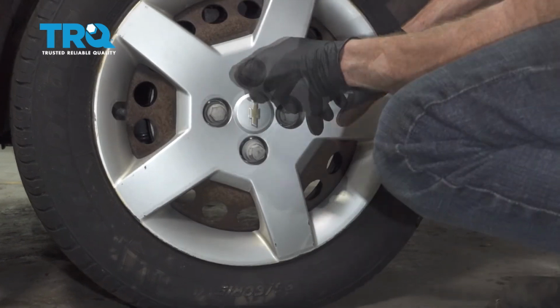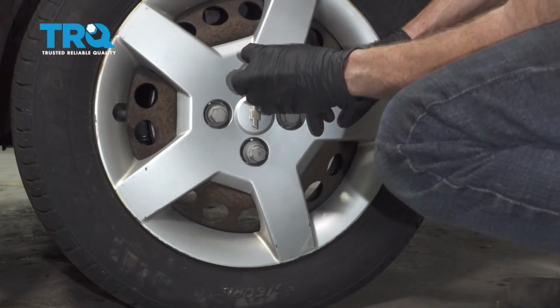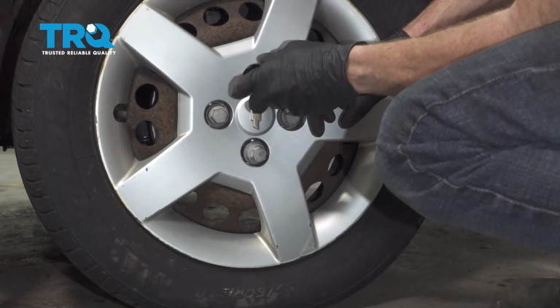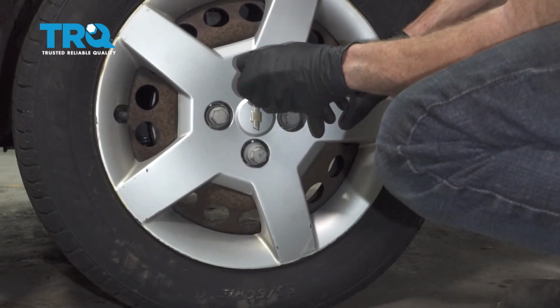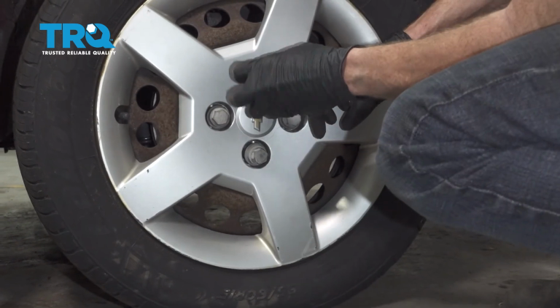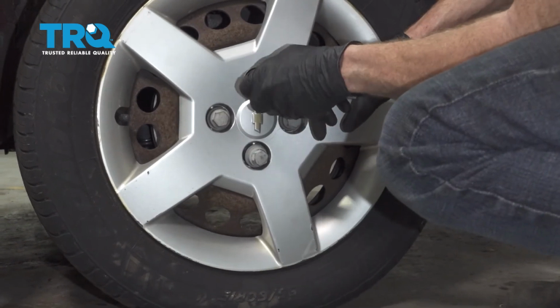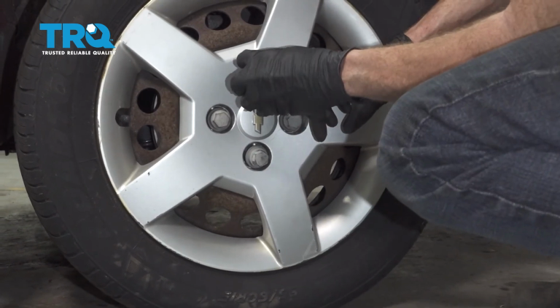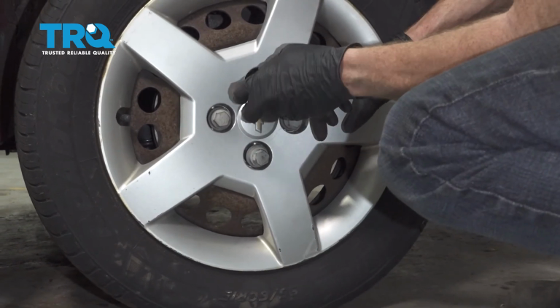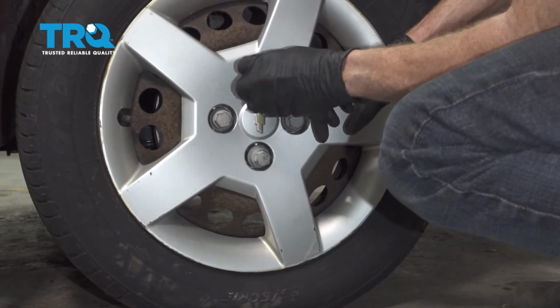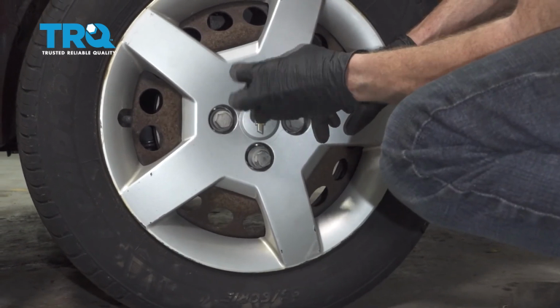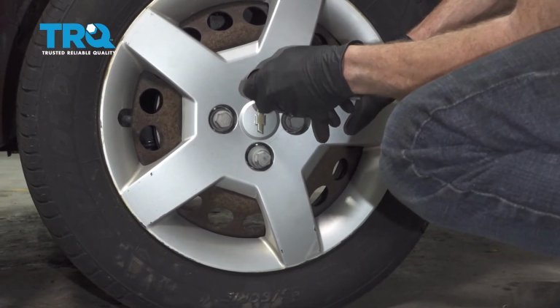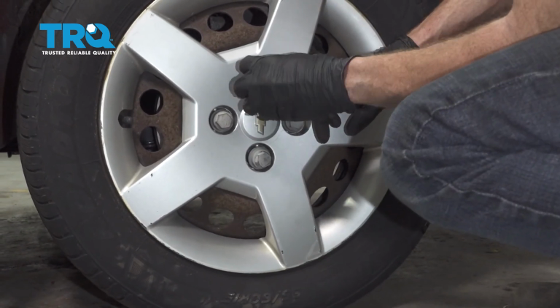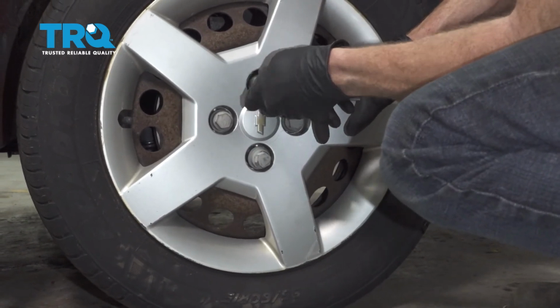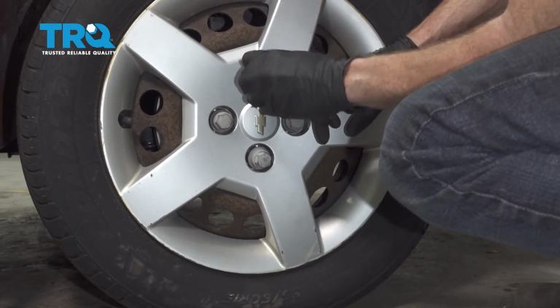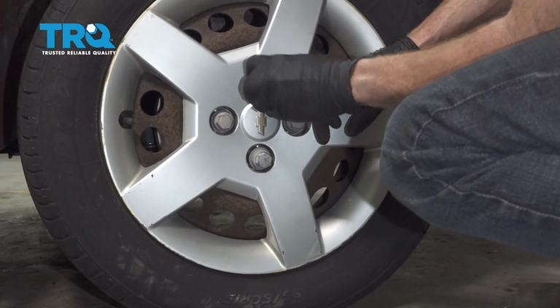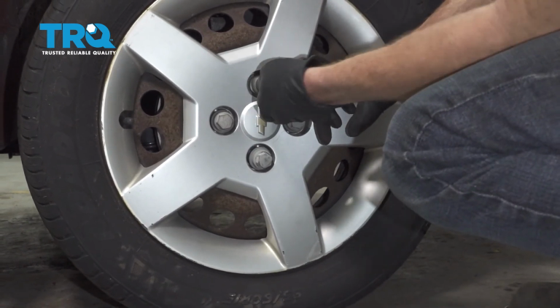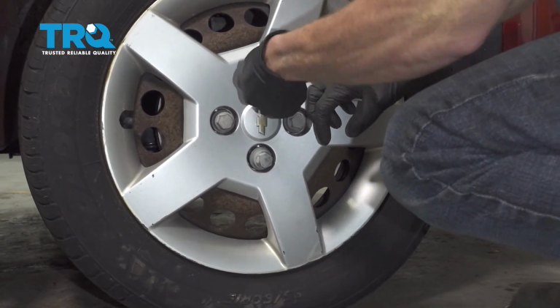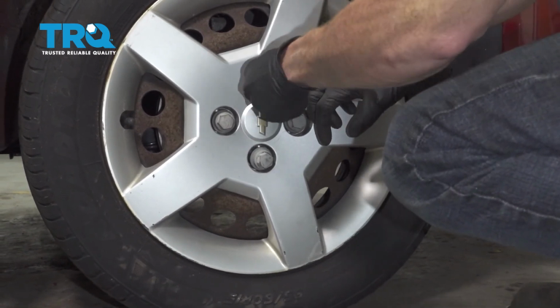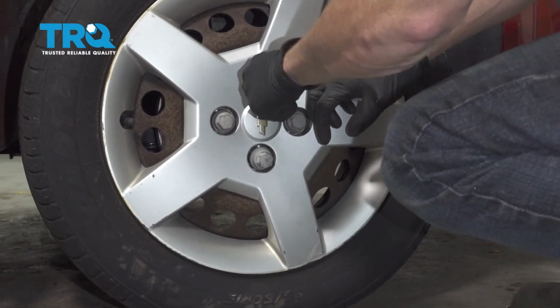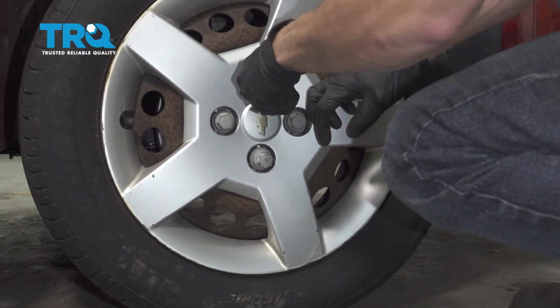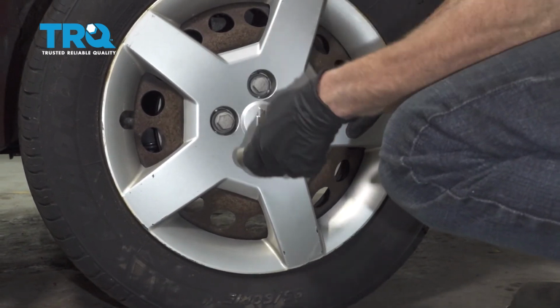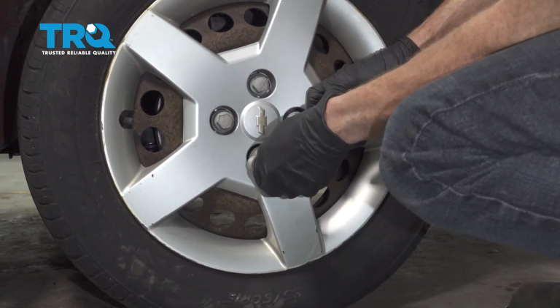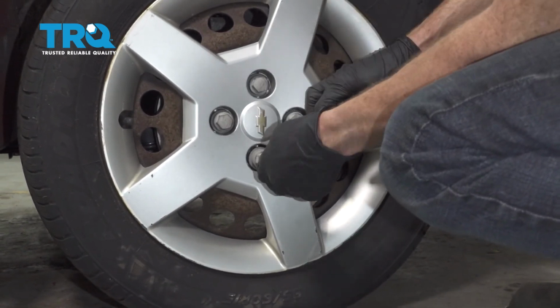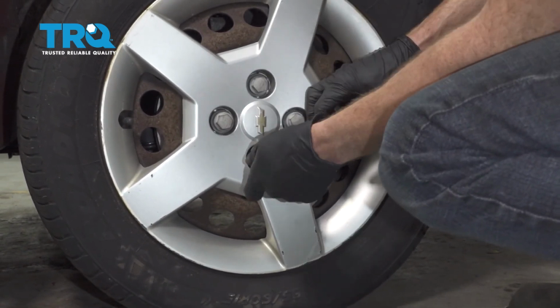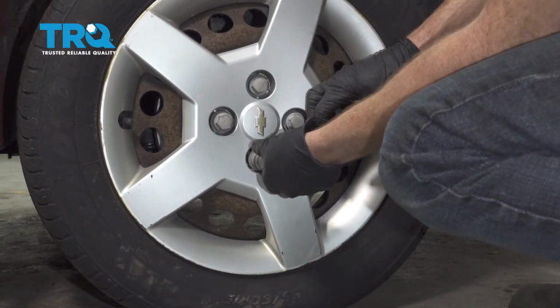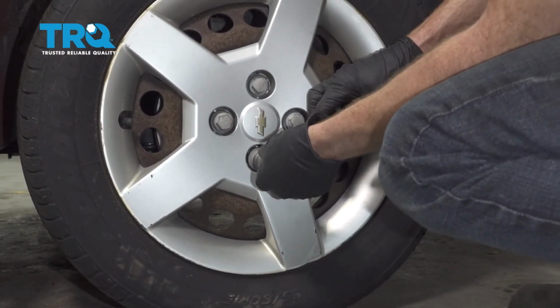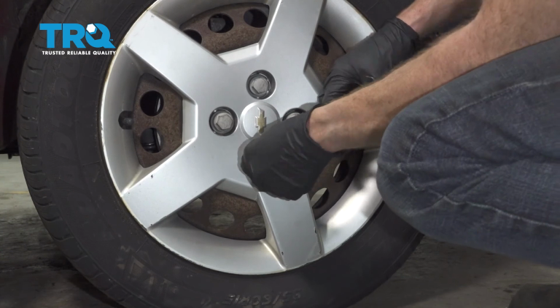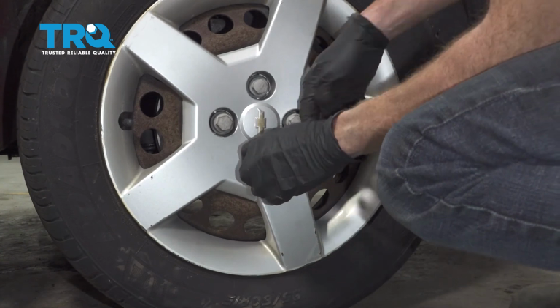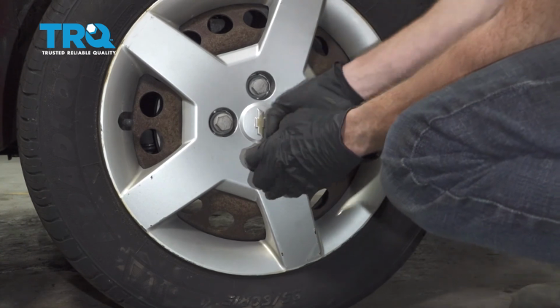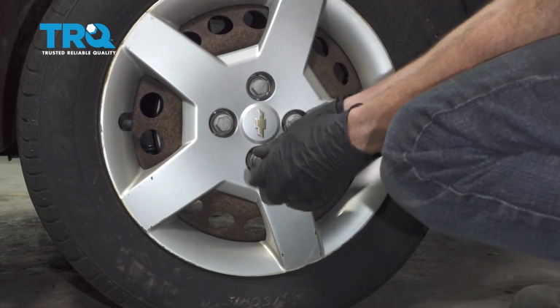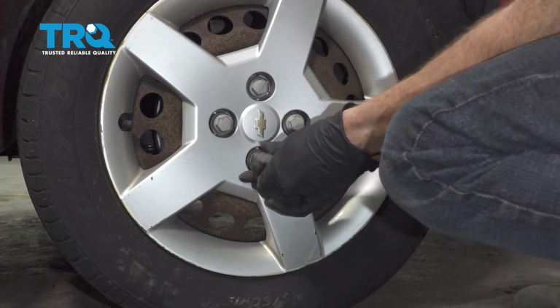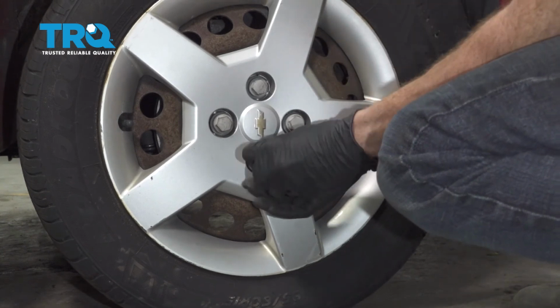After that, go ahead and take your 19mm socket and just bottom these out. You don't need to use an air gun for this.